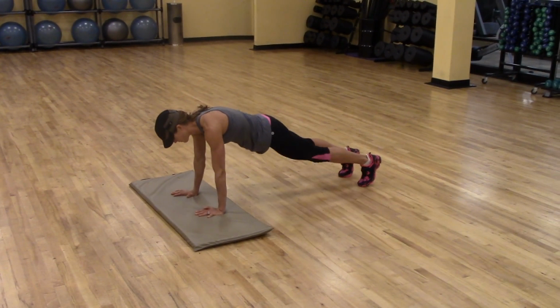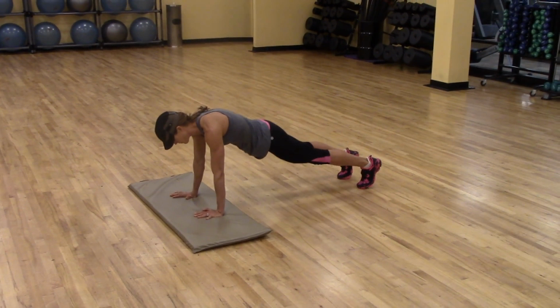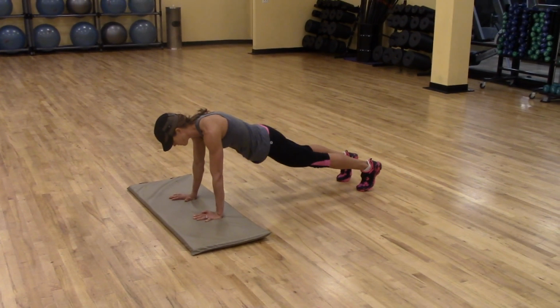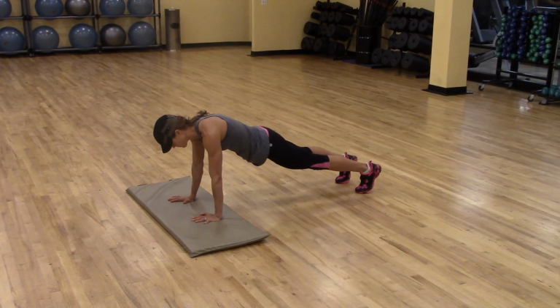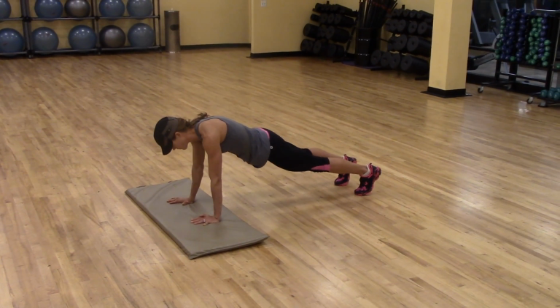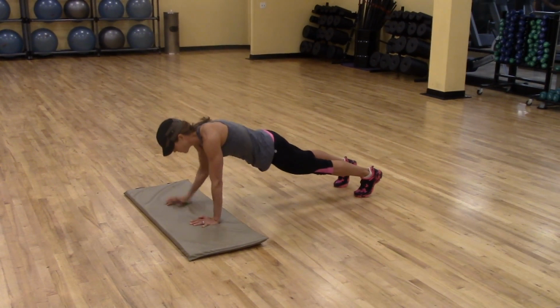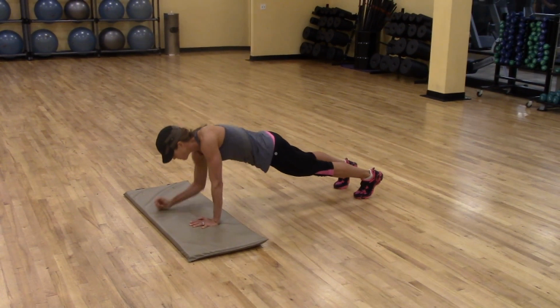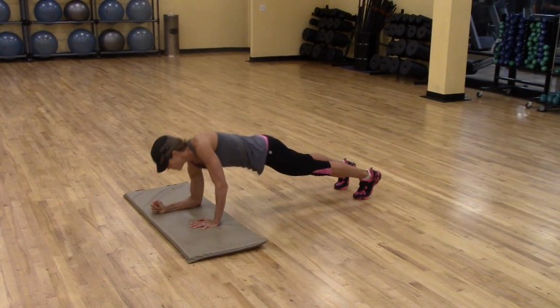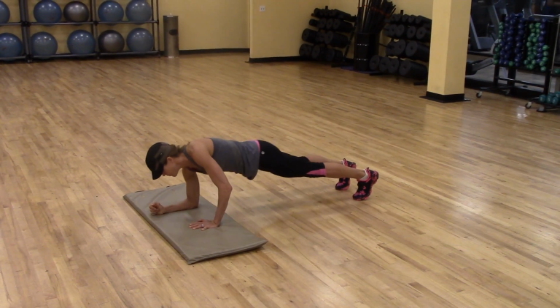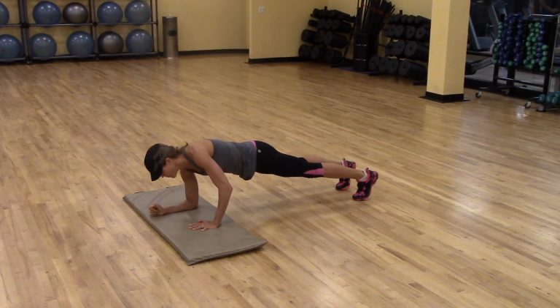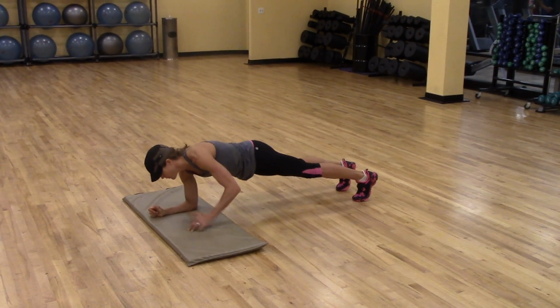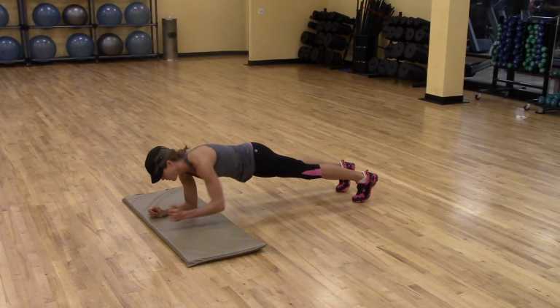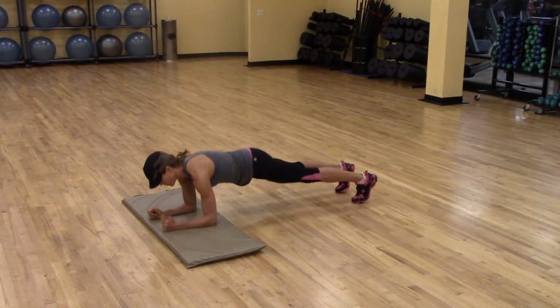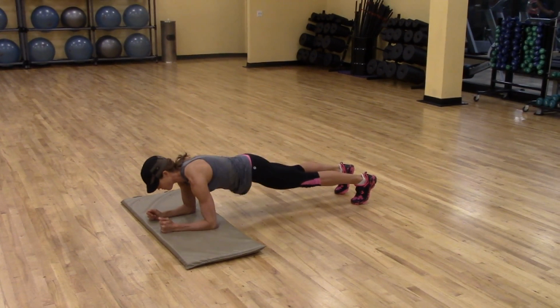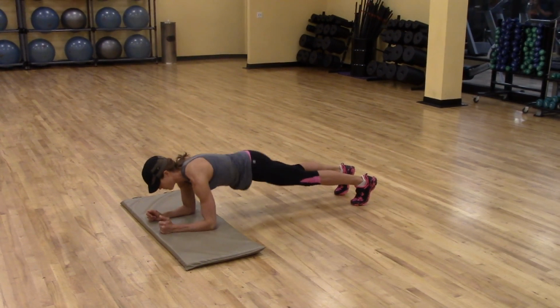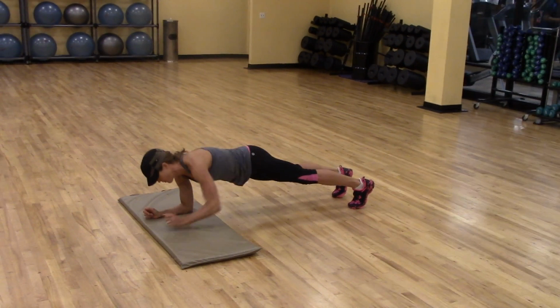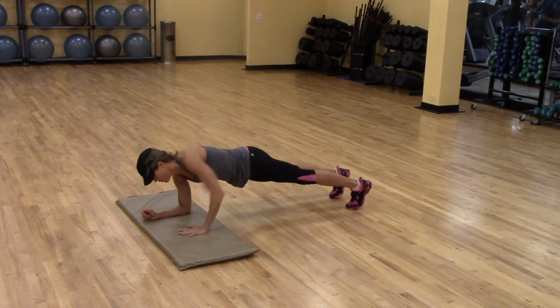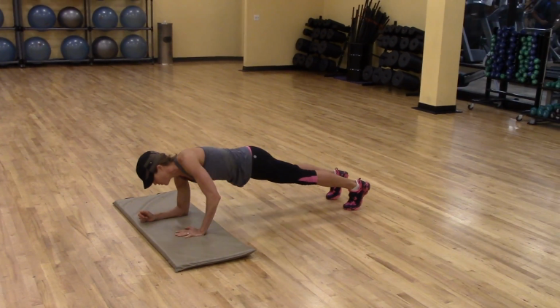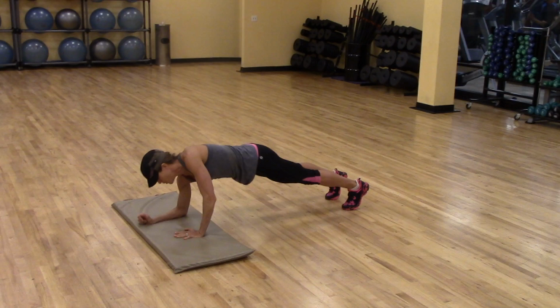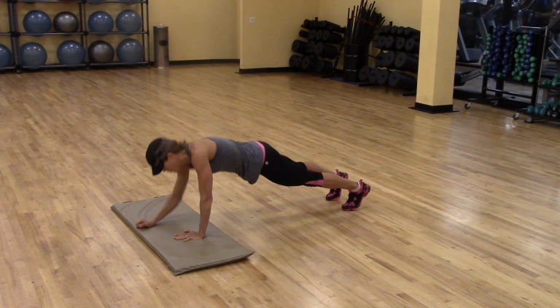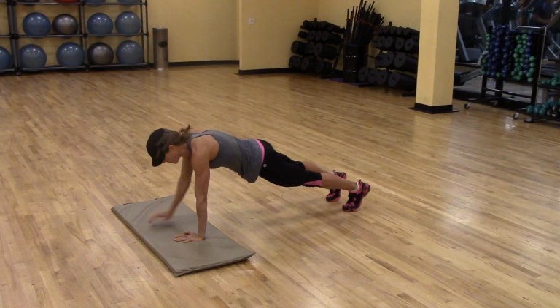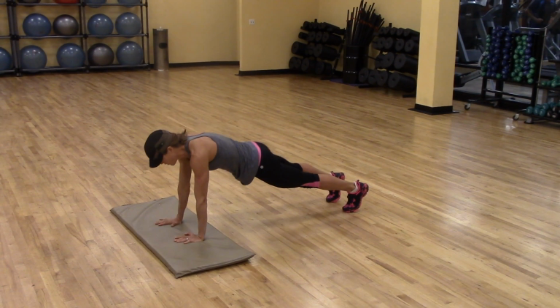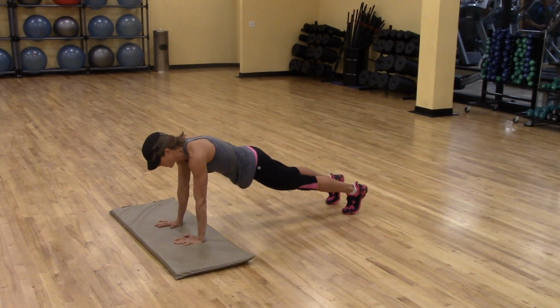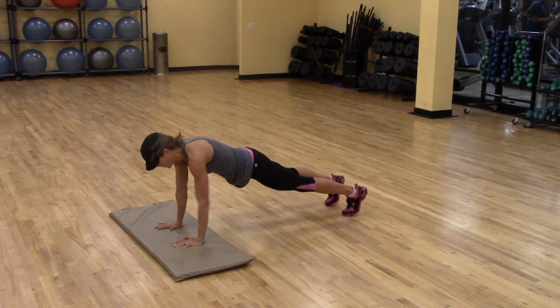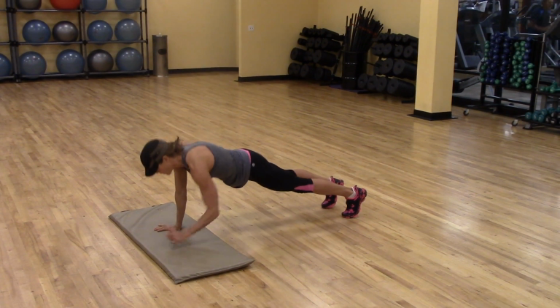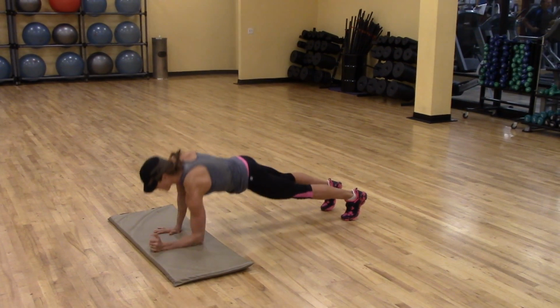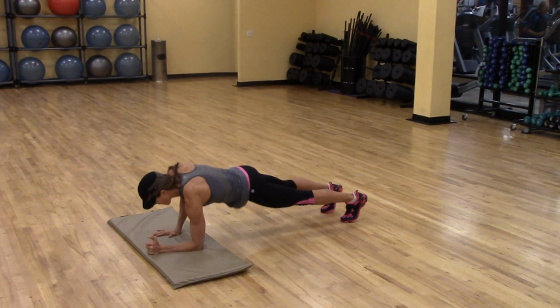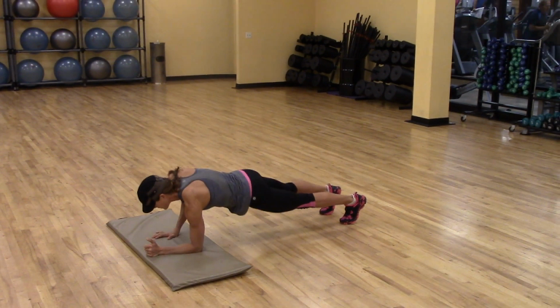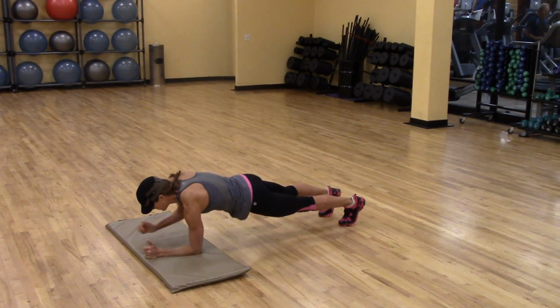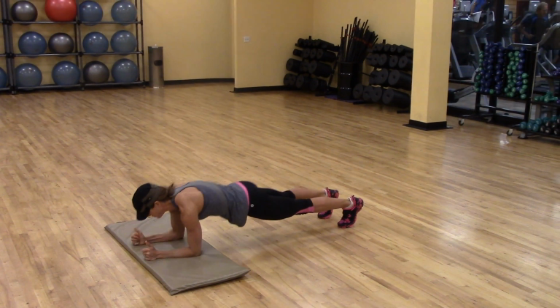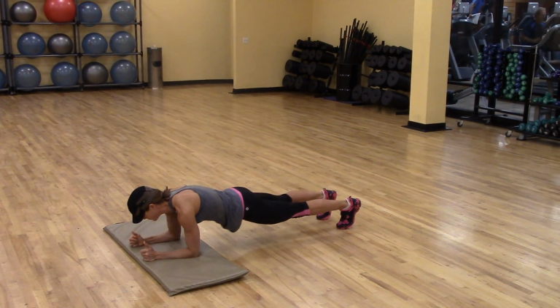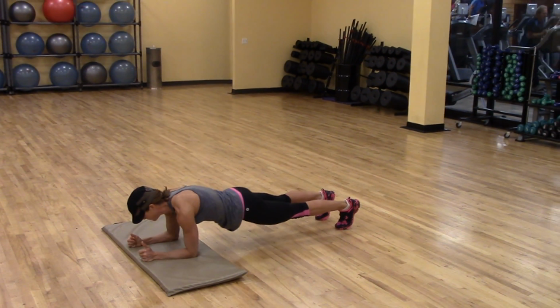Mandy is going to show us yet another variant of a plank position. This is an active plank or an up-down plank.